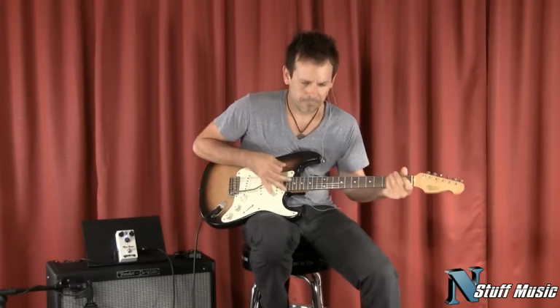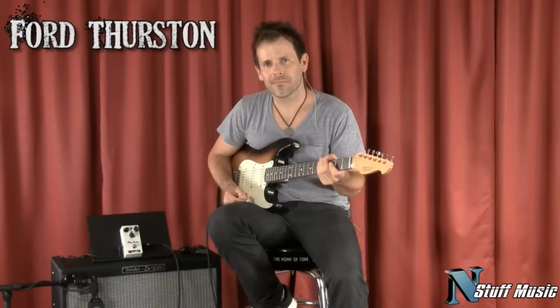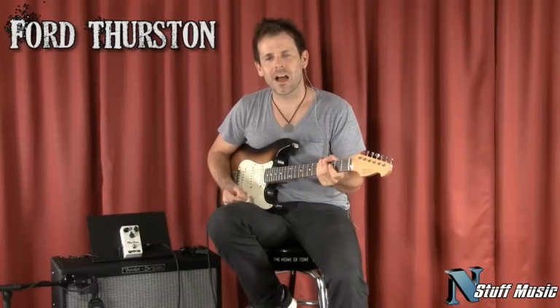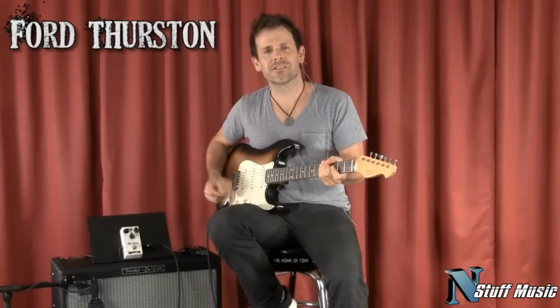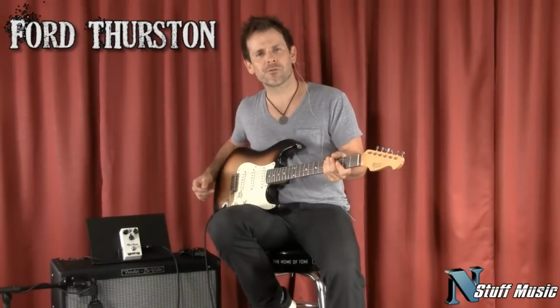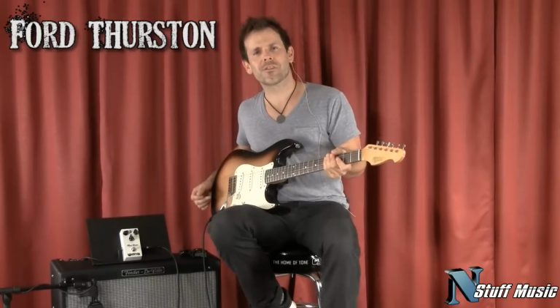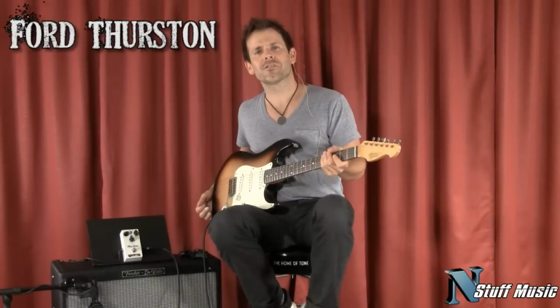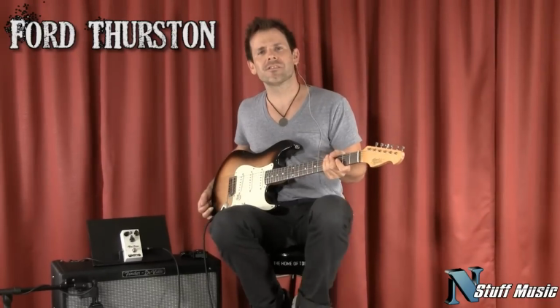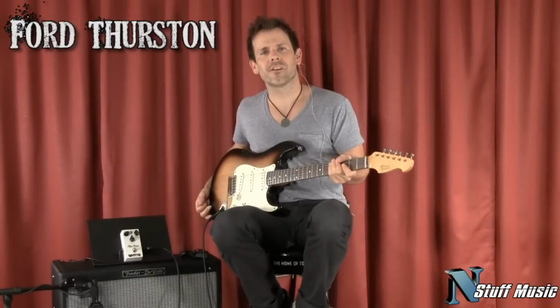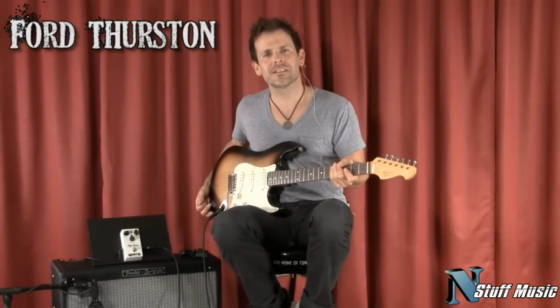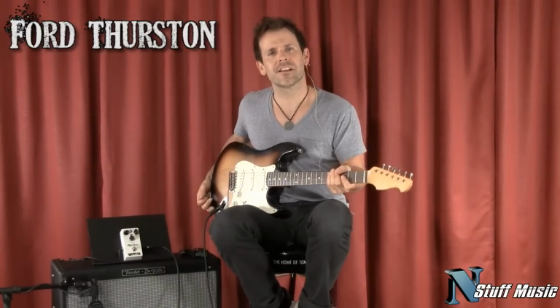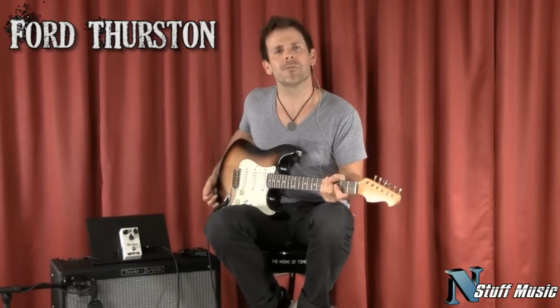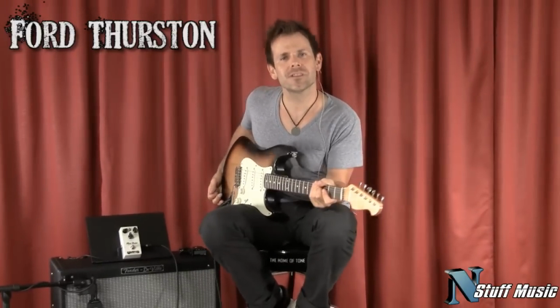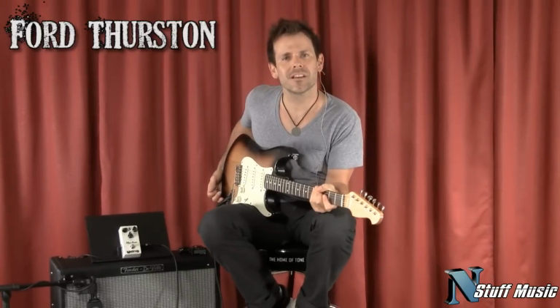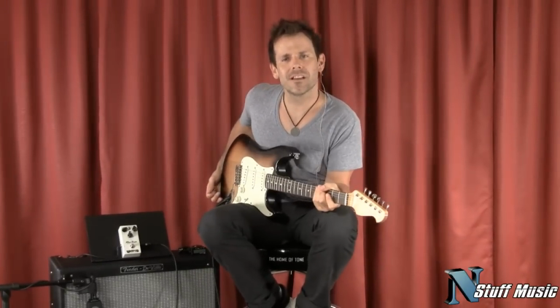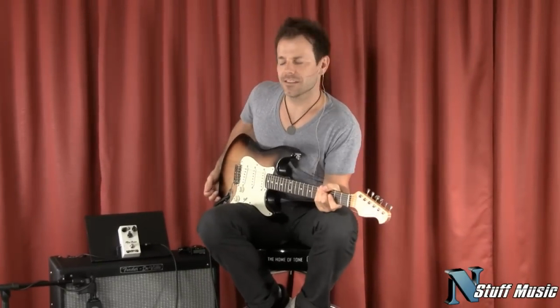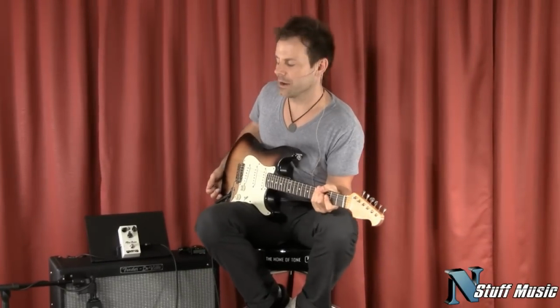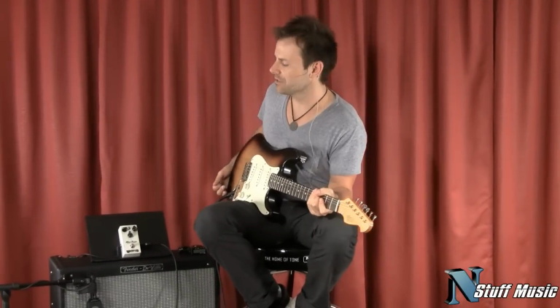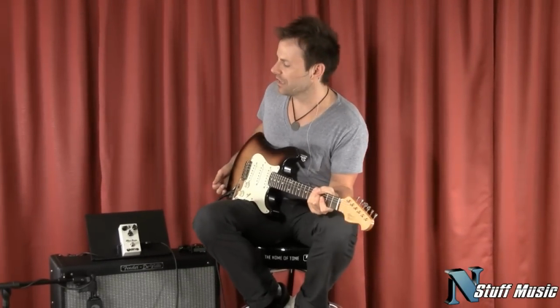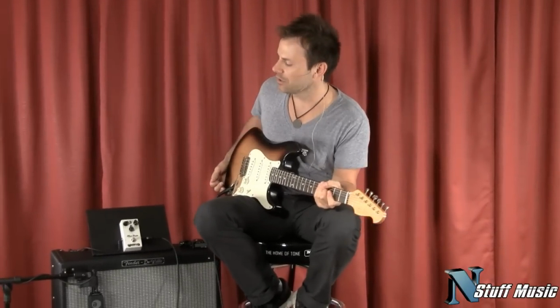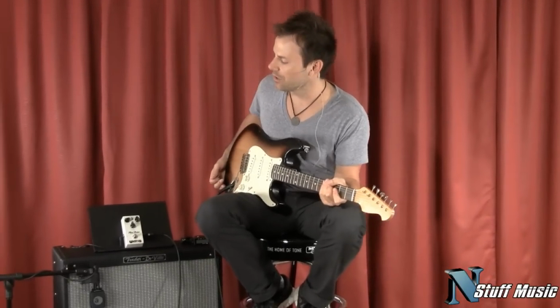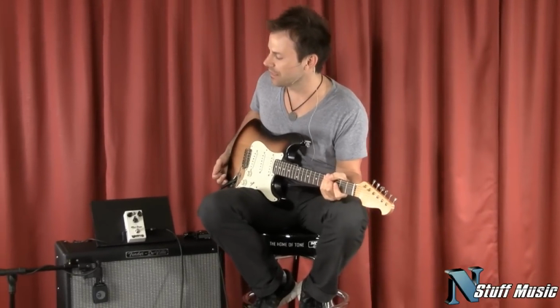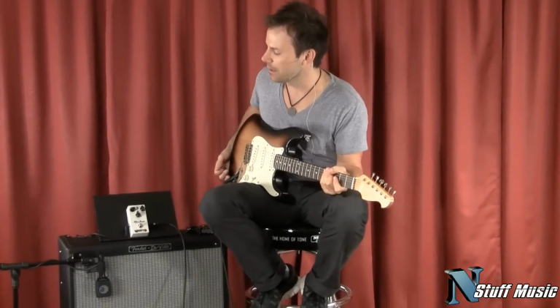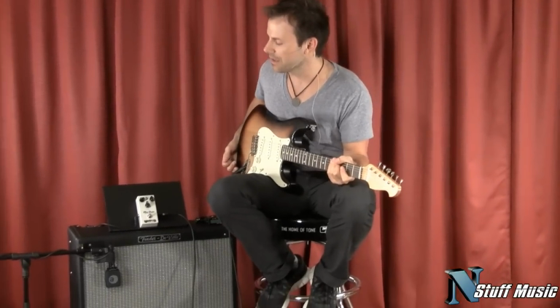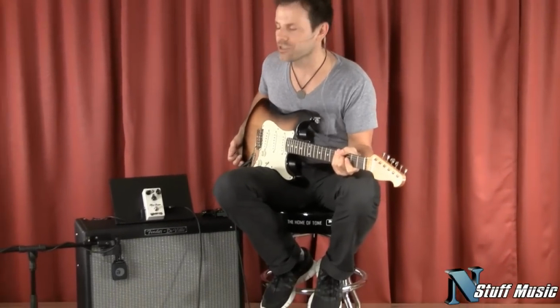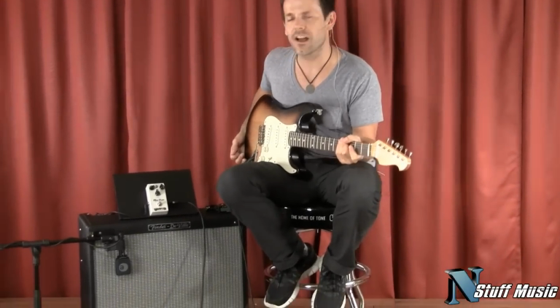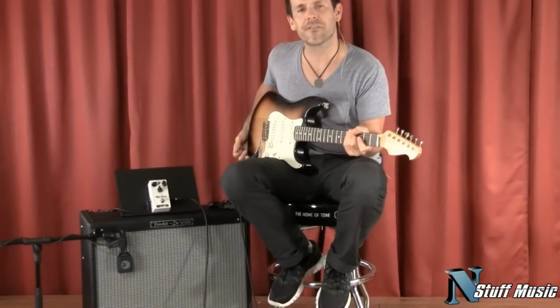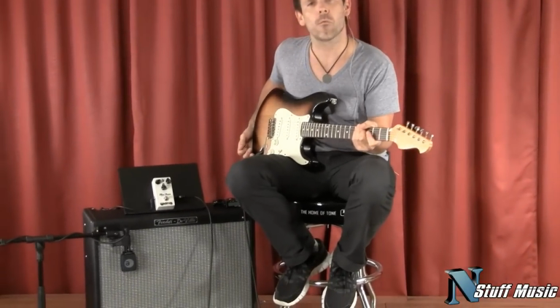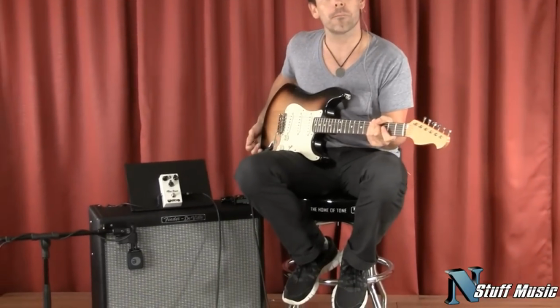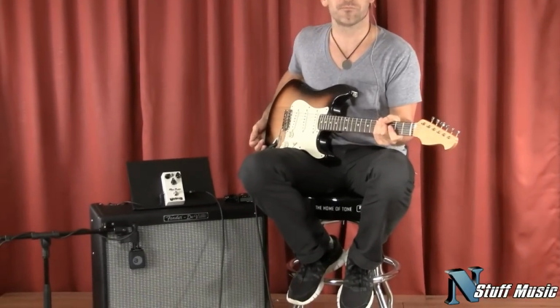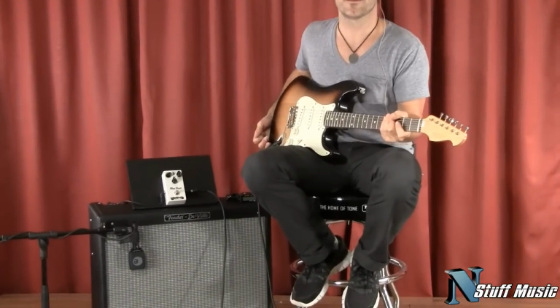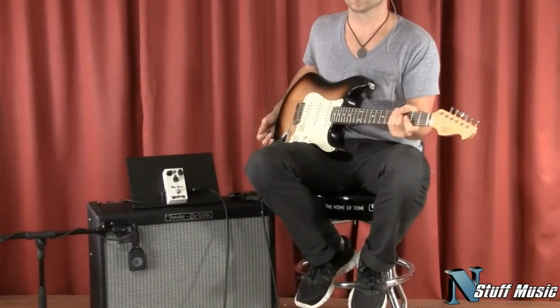Hi, this is Ford Thurston for InStuffMusic. Today we're taking a look at the Plexi Drive from Wampler Pedals.